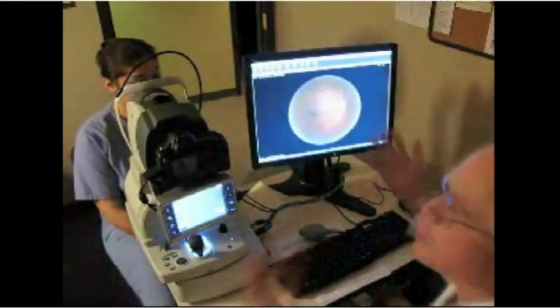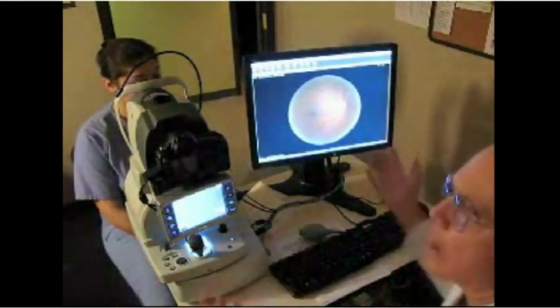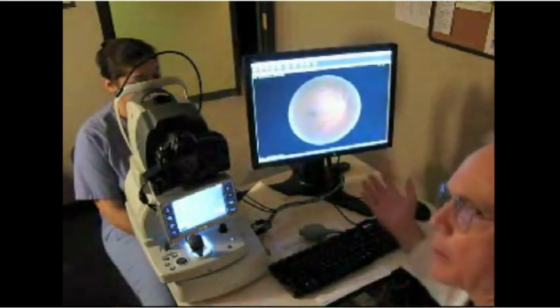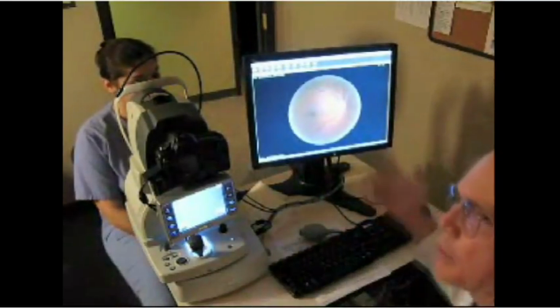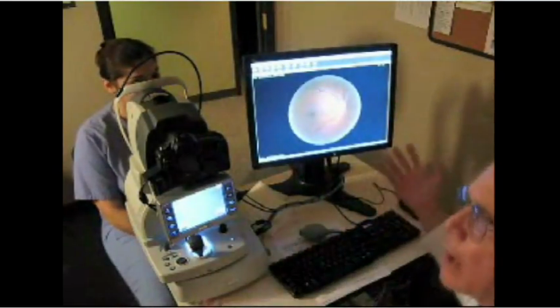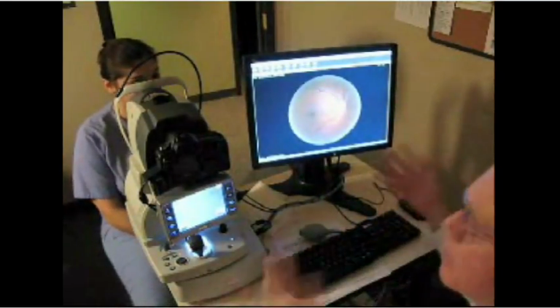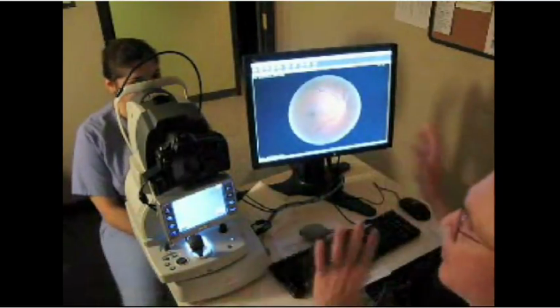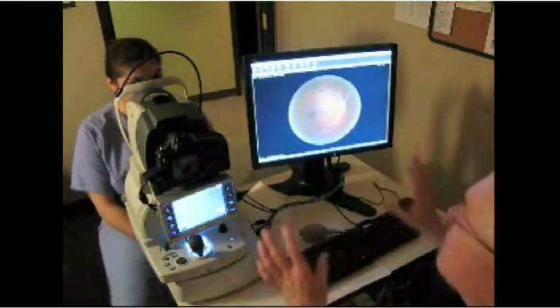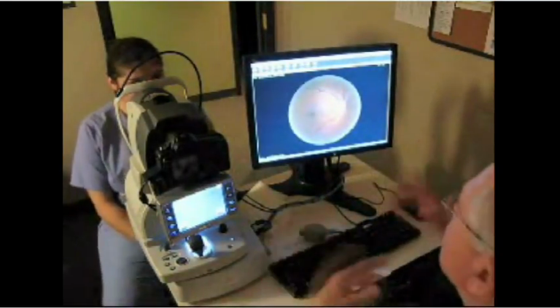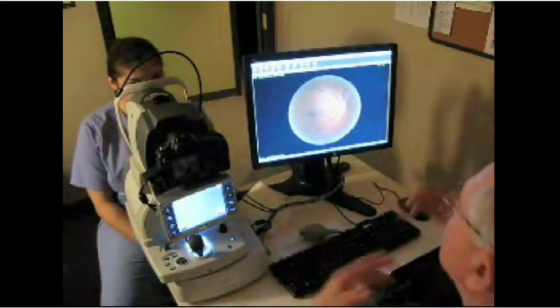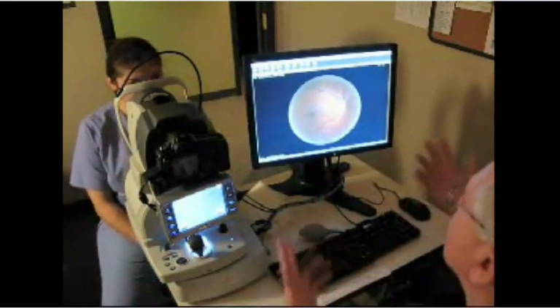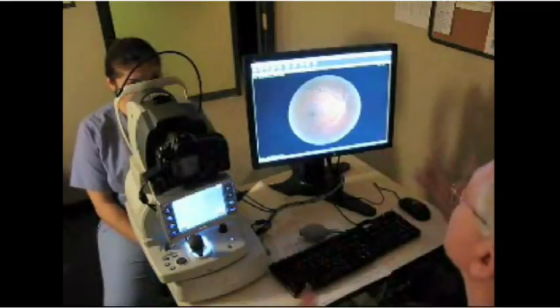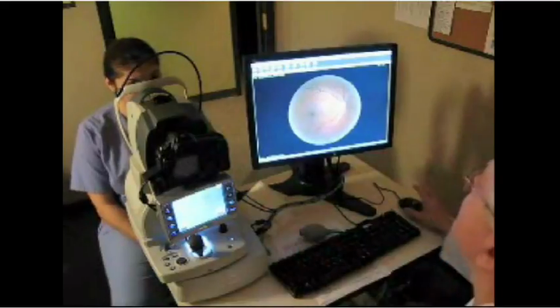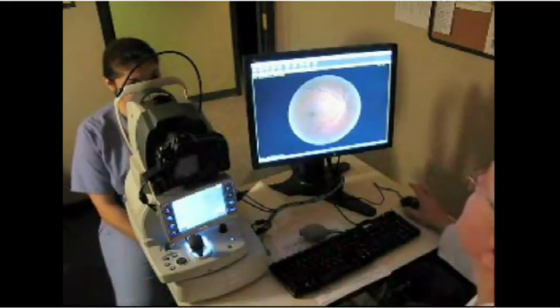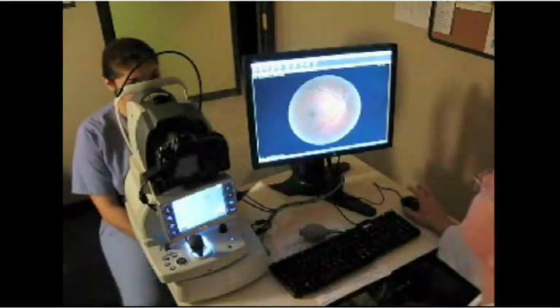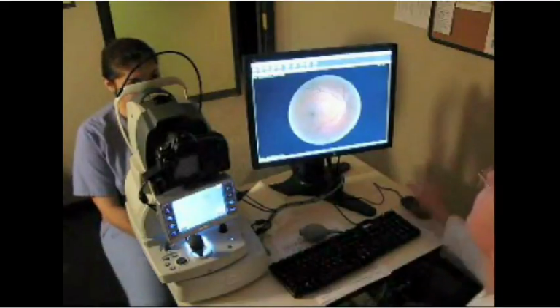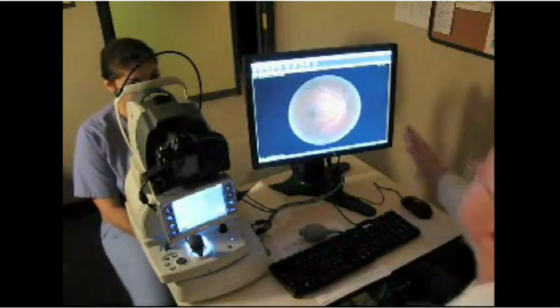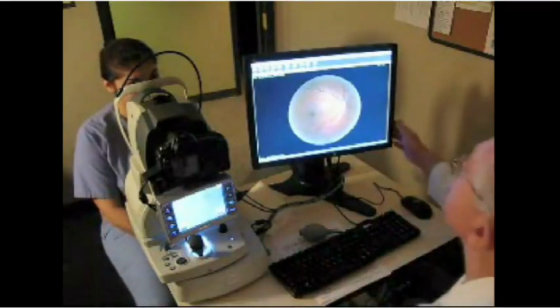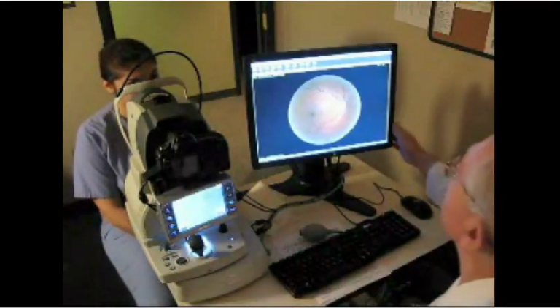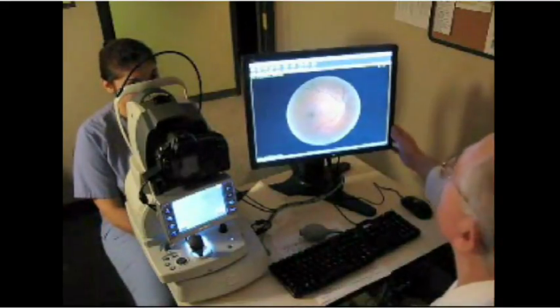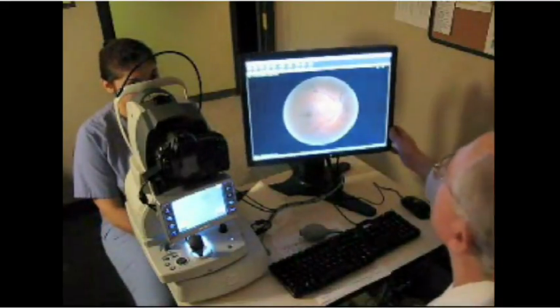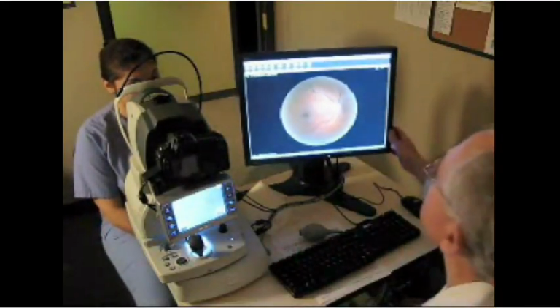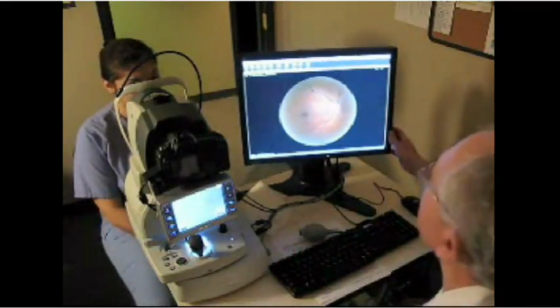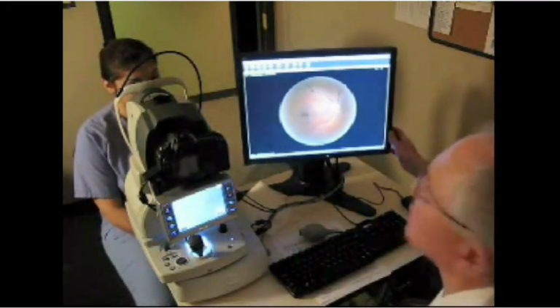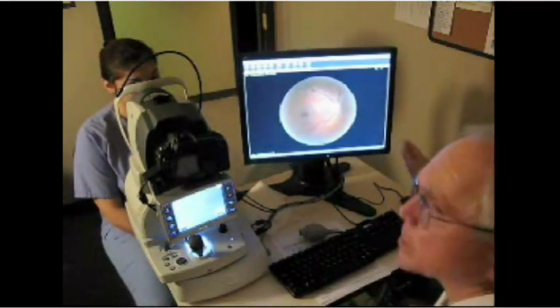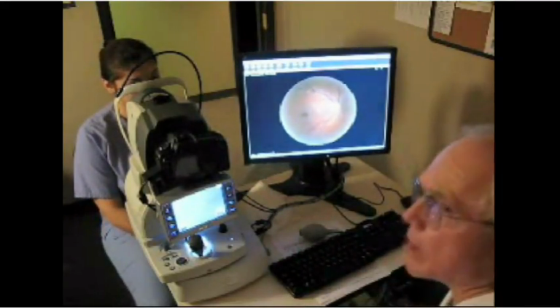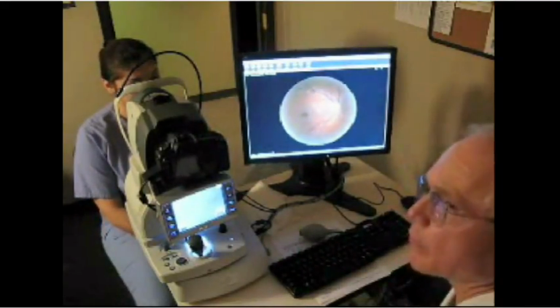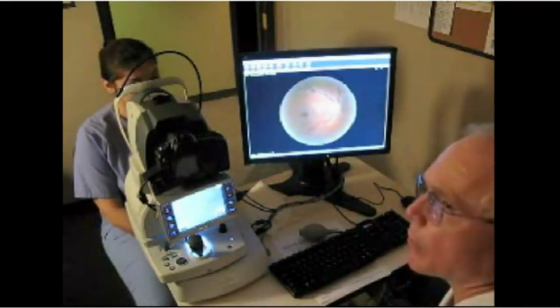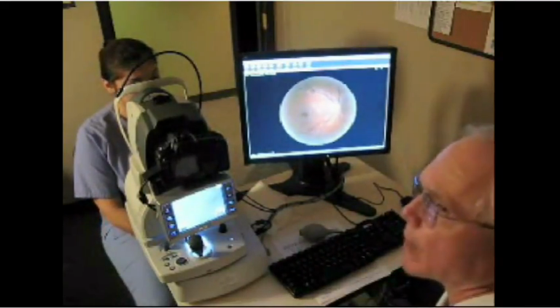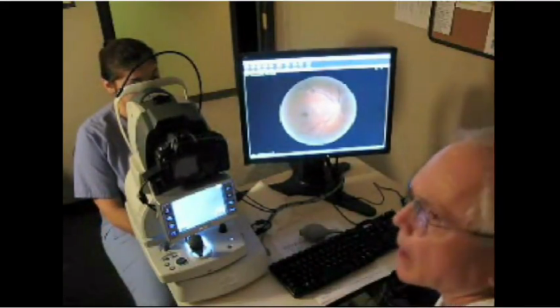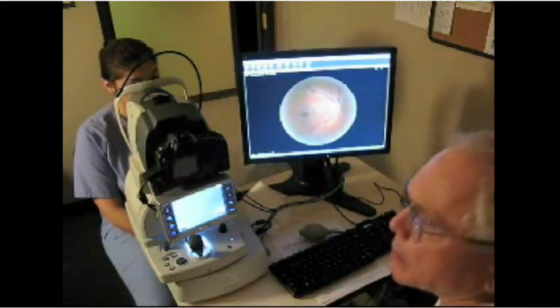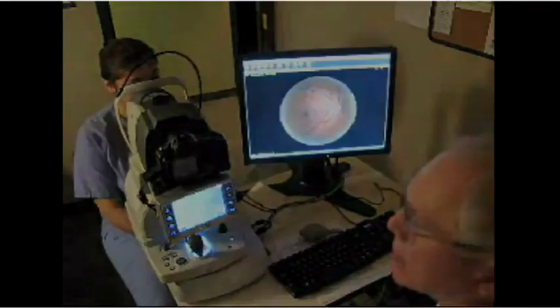Naturally, I would have shot both eyes, but this is the way that we screen for the retinopathy.